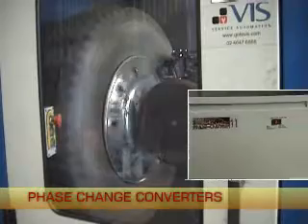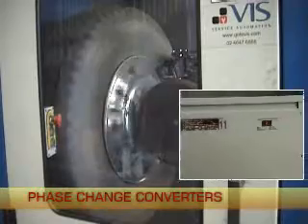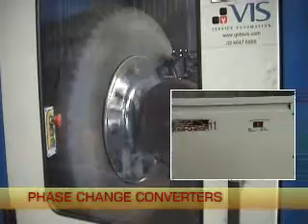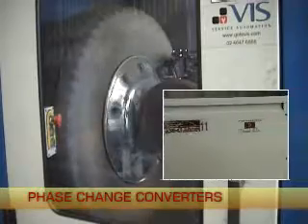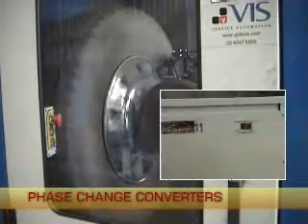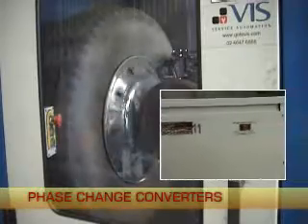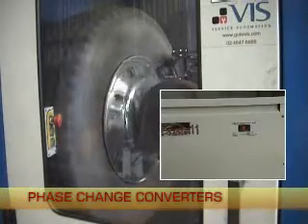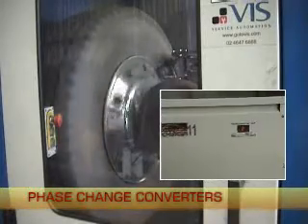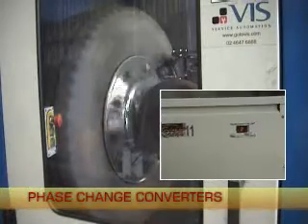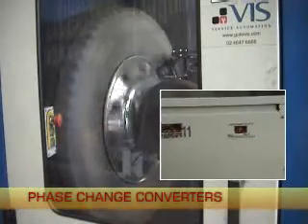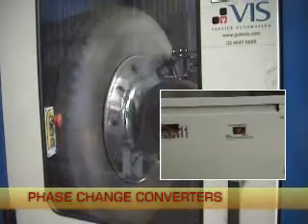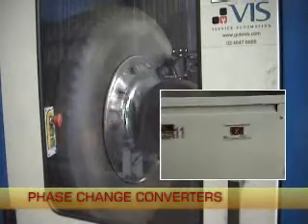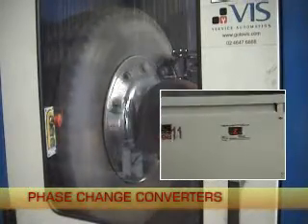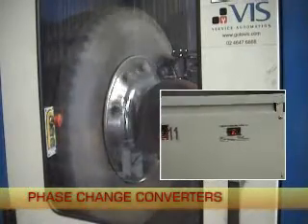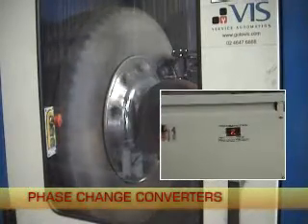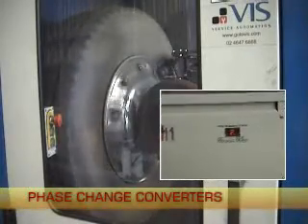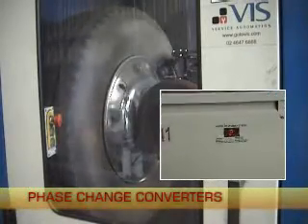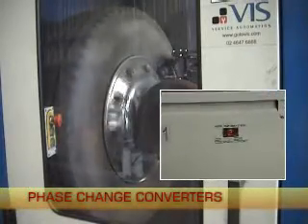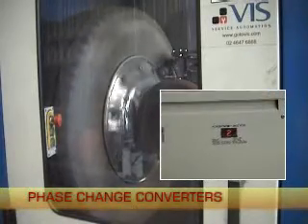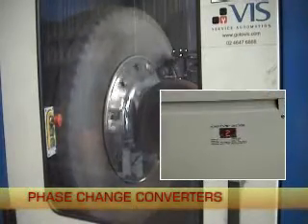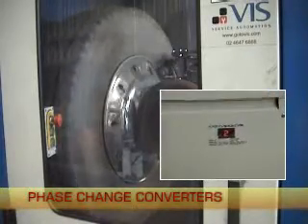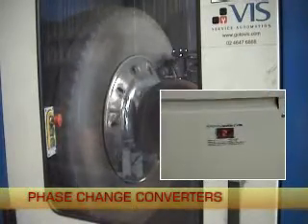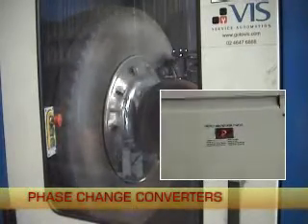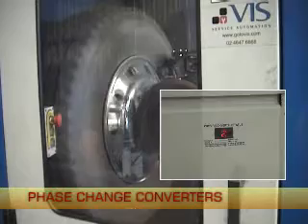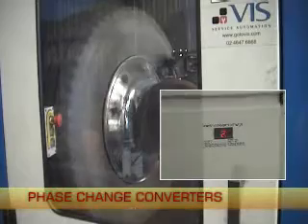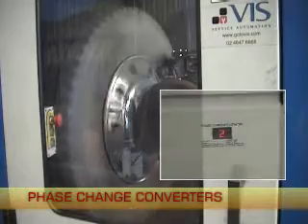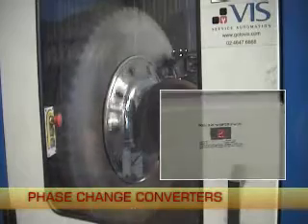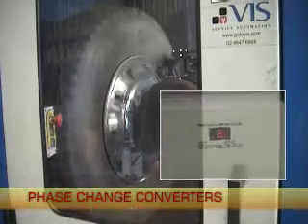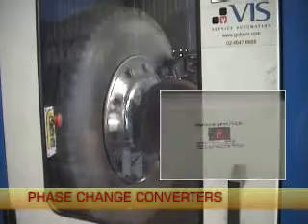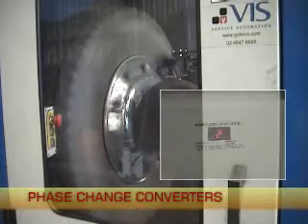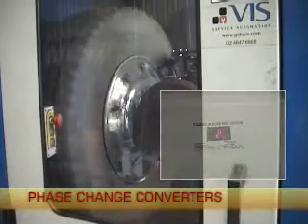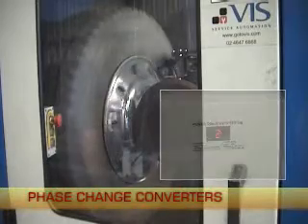Phase change power converters are fitted with a digital display which shows the amount of power being used by any machinery connected.